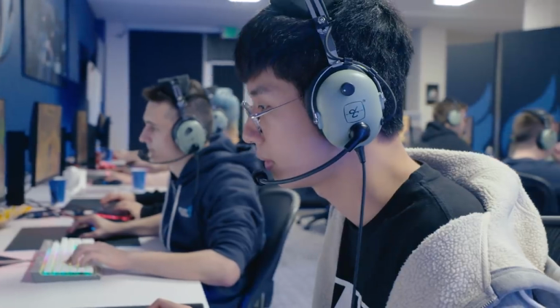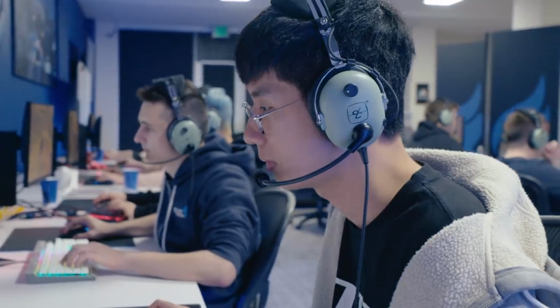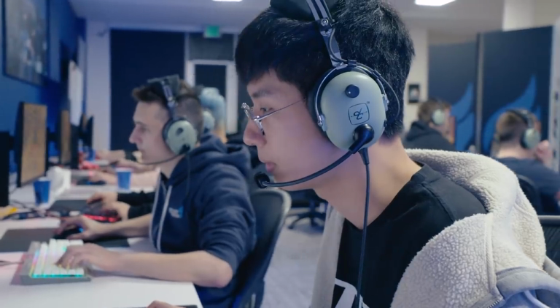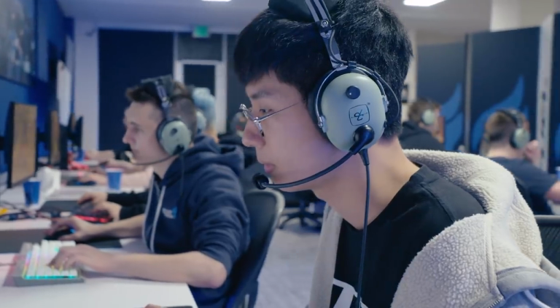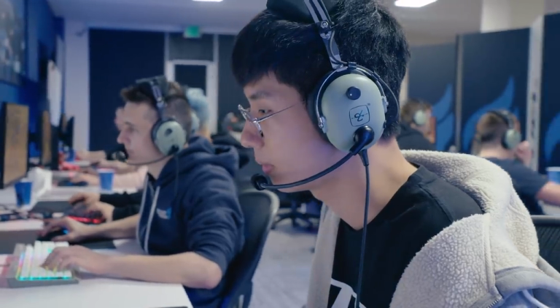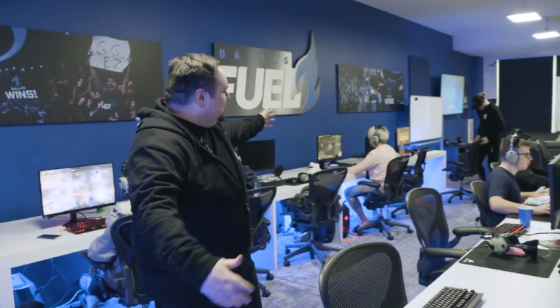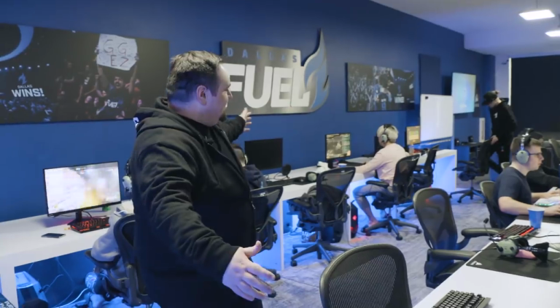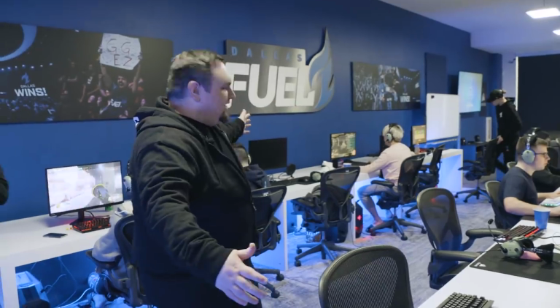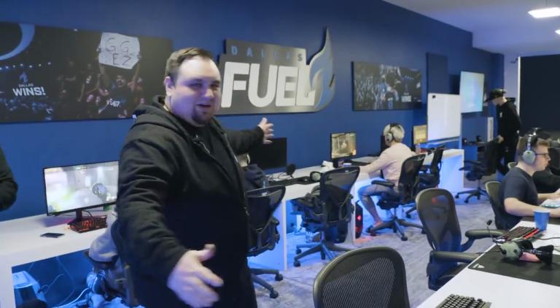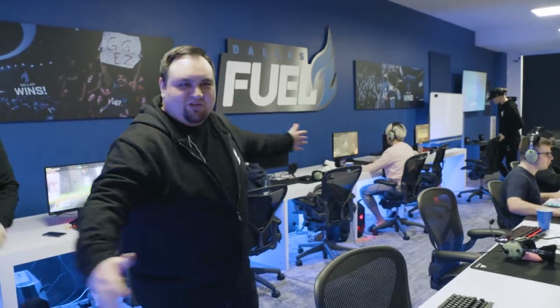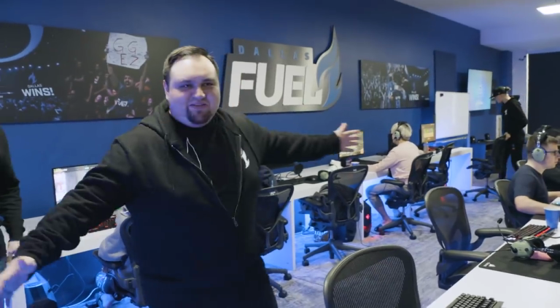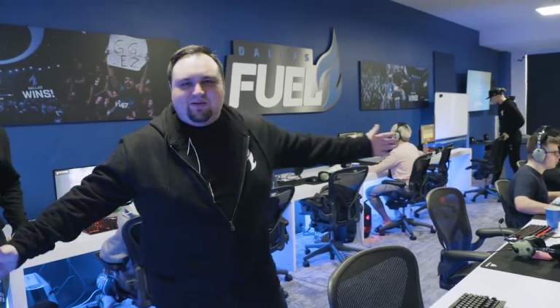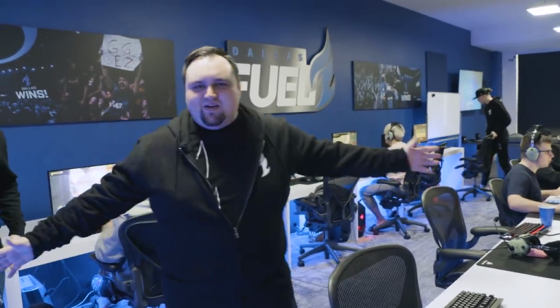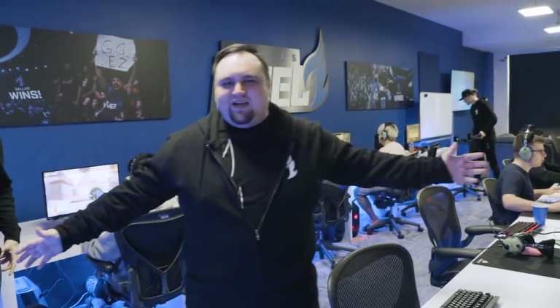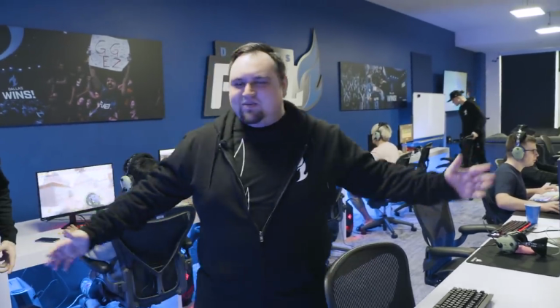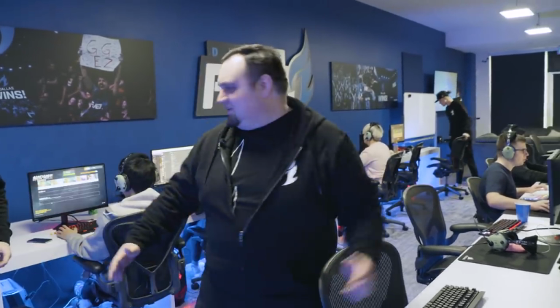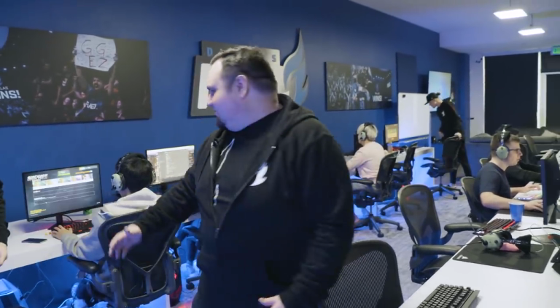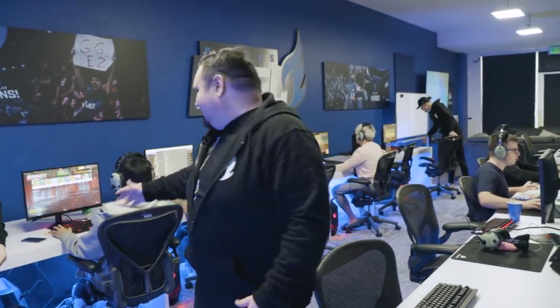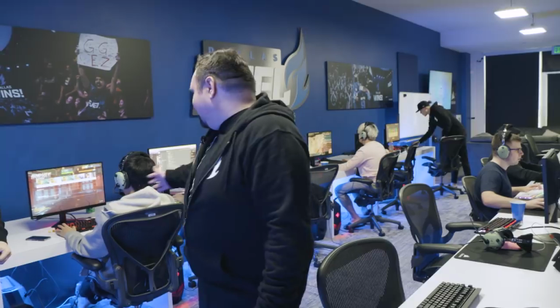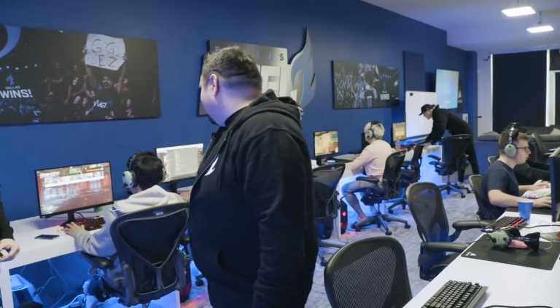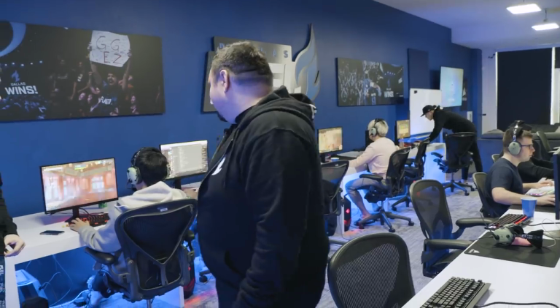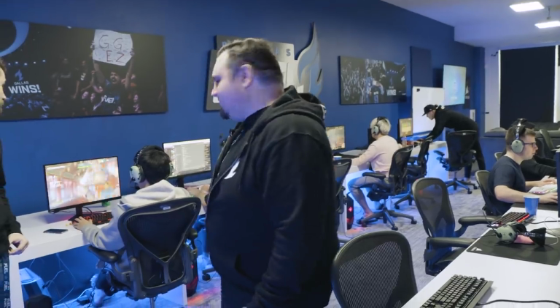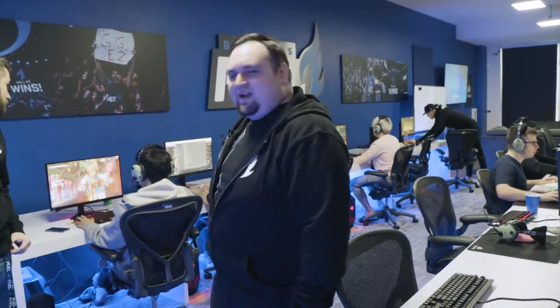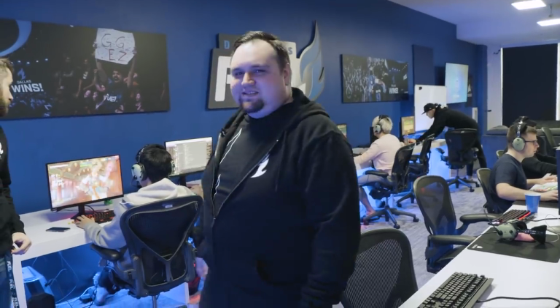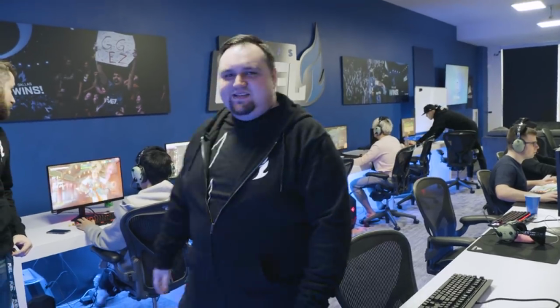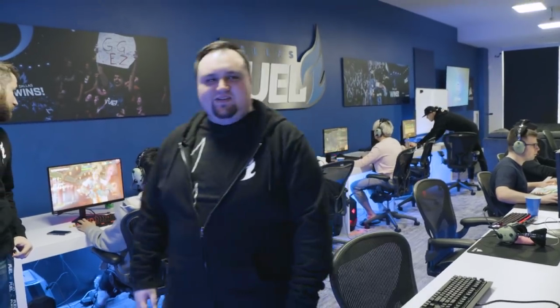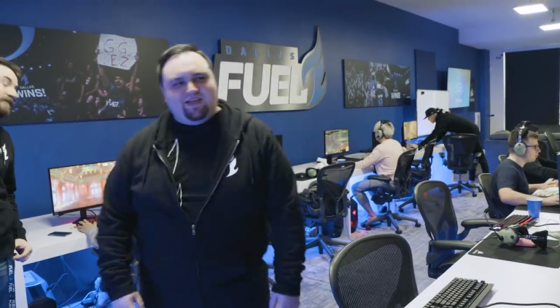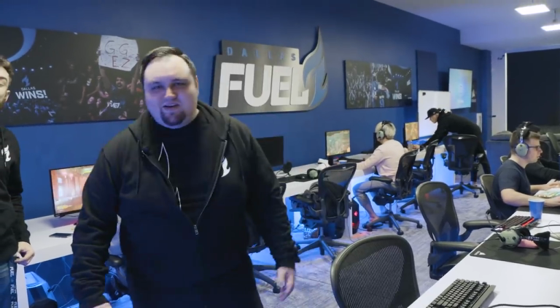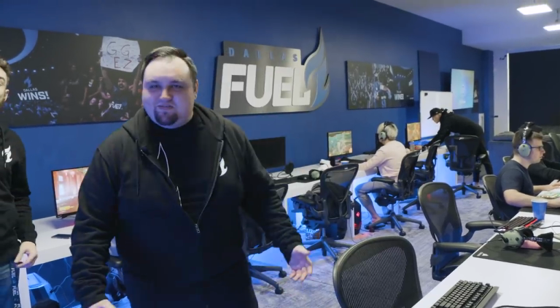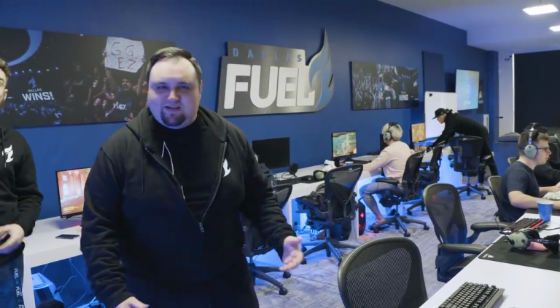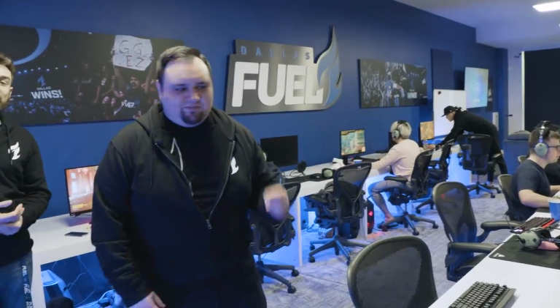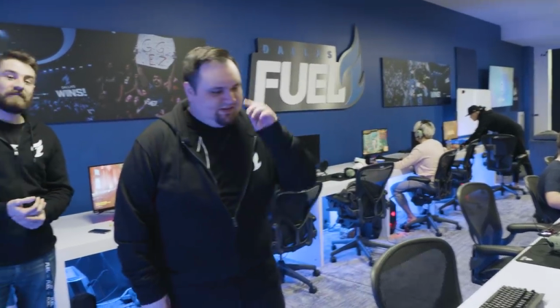Here we have the area. We're in between scrims right now, so we've got some players here practicing, getting ready for the next block.